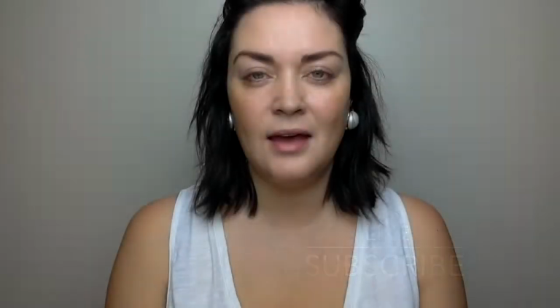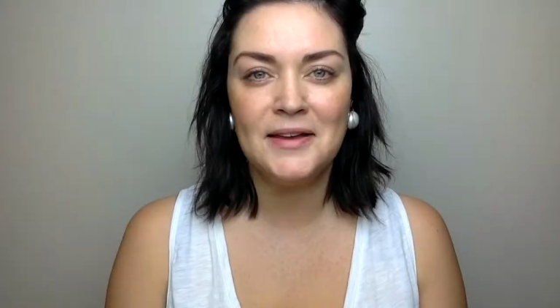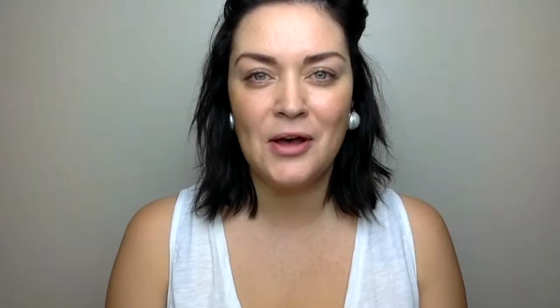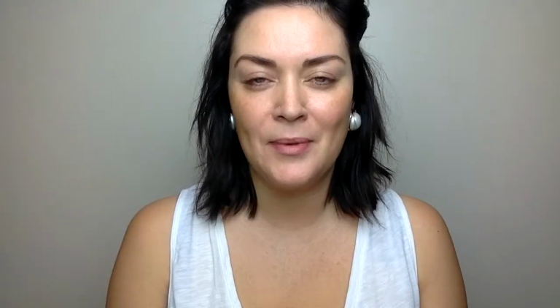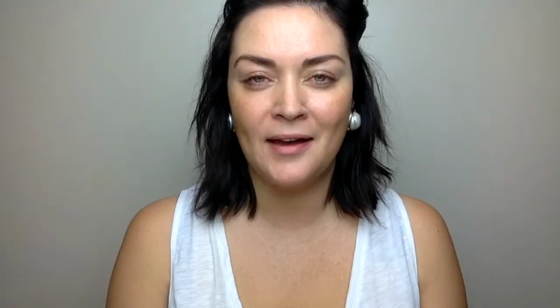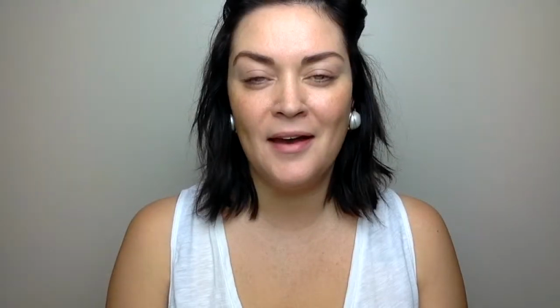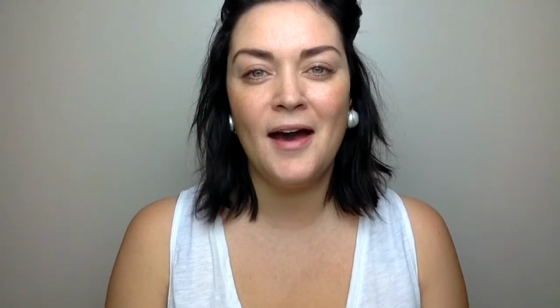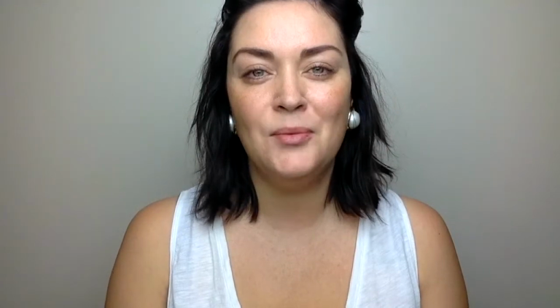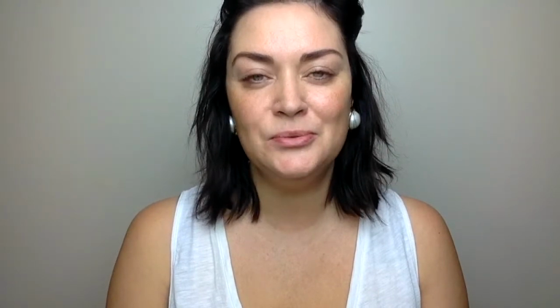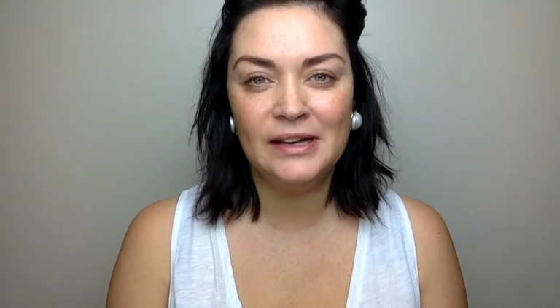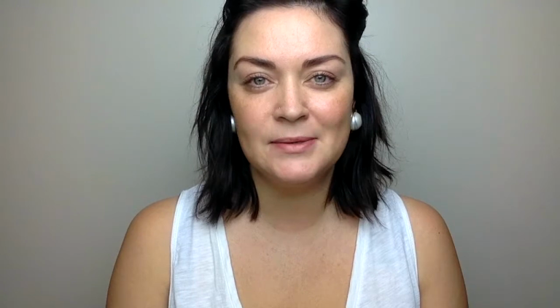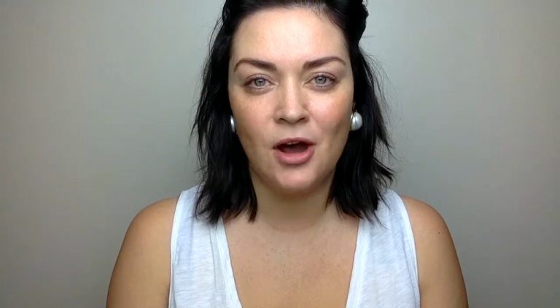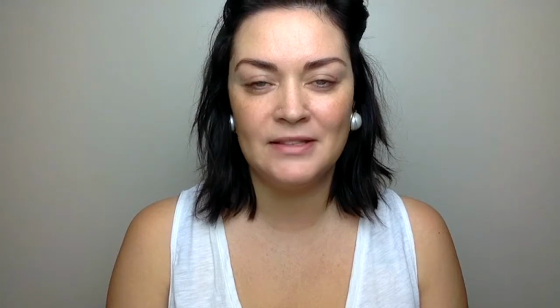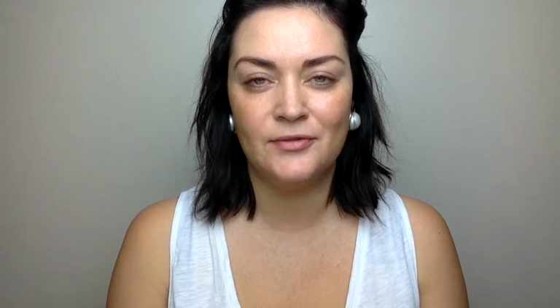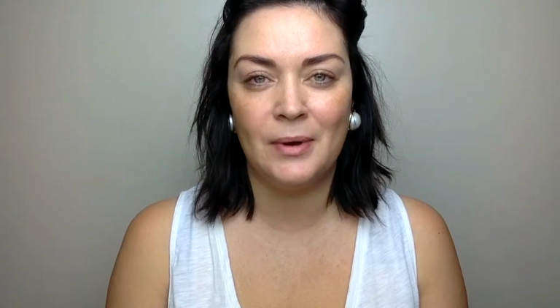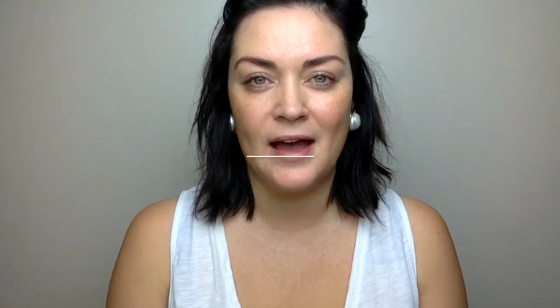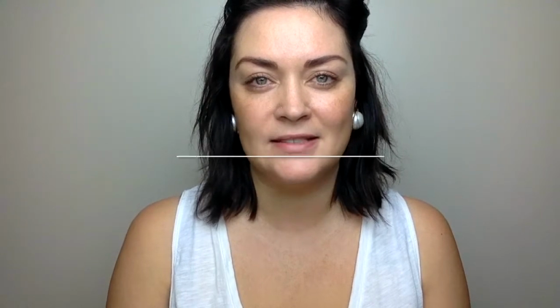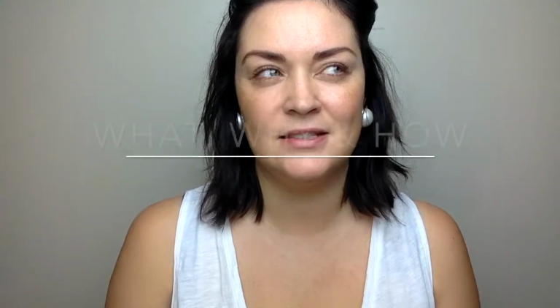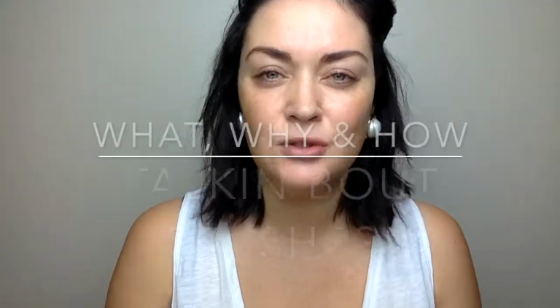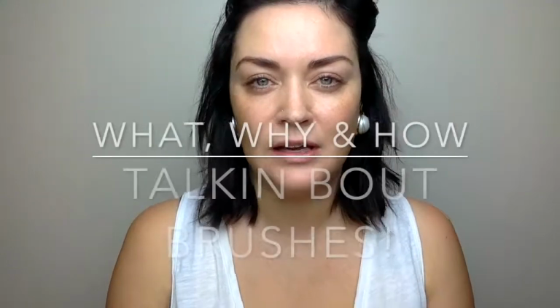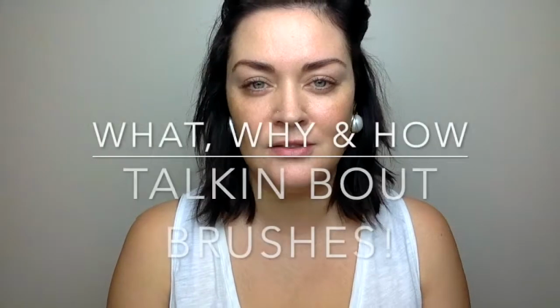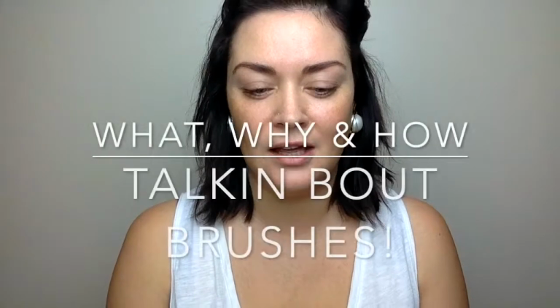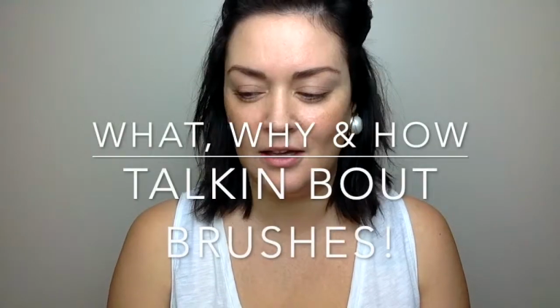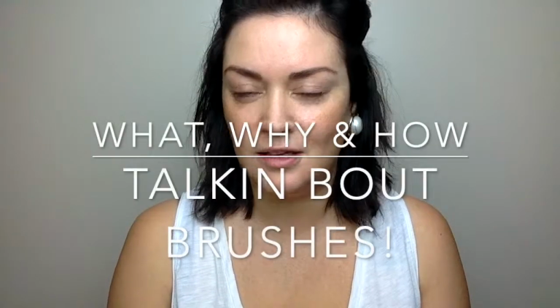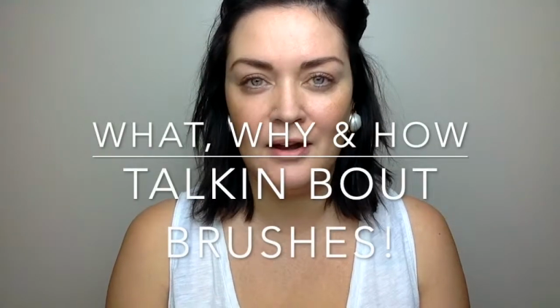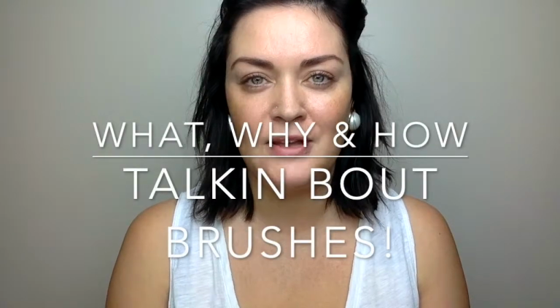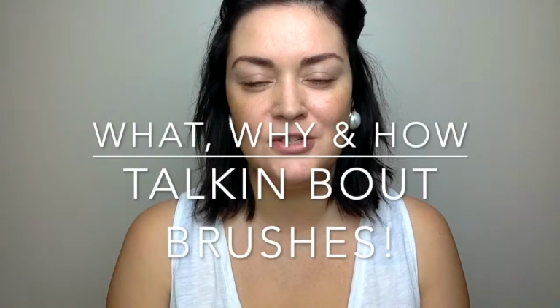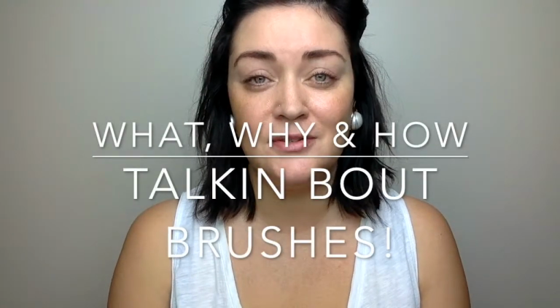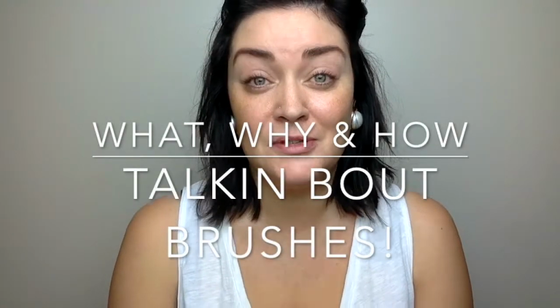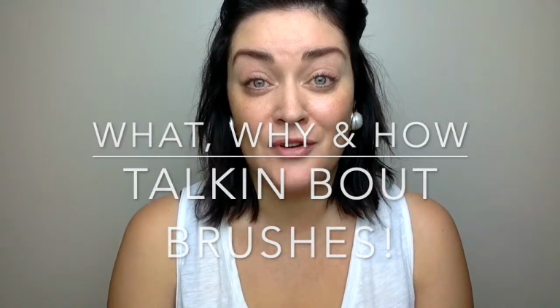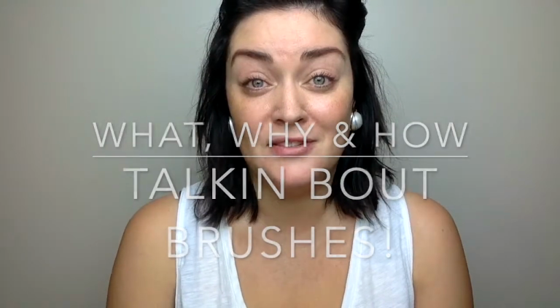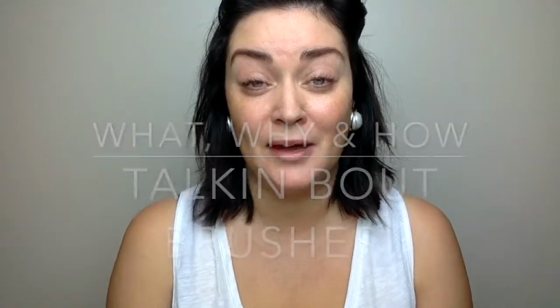Okay, guys, welcome back. I was reading some comments from my last two videos and I had questions from some friends of mine.